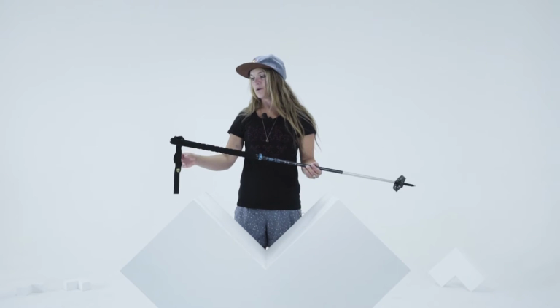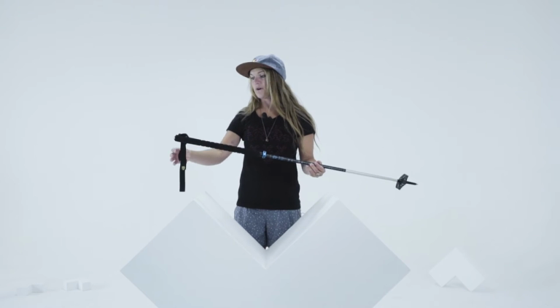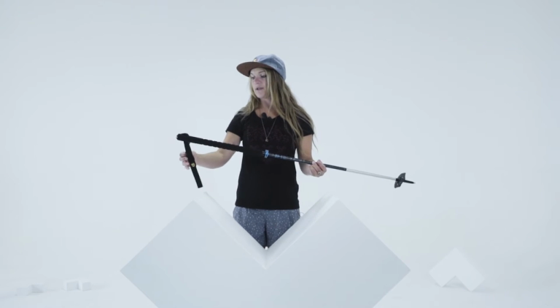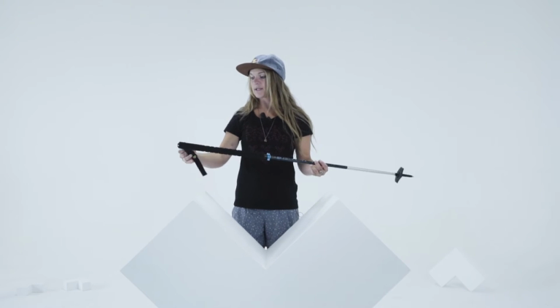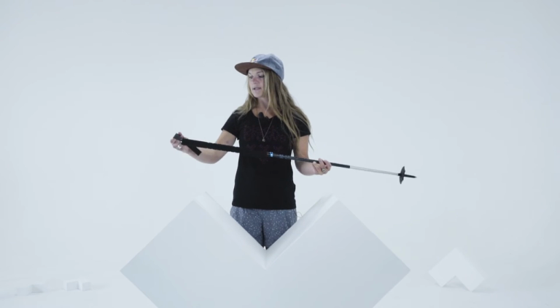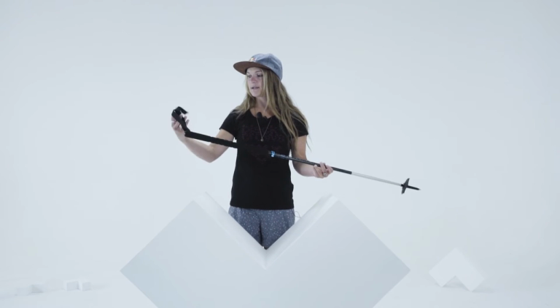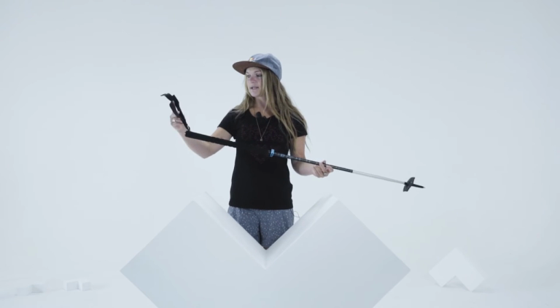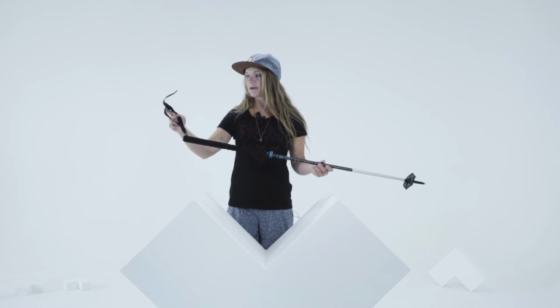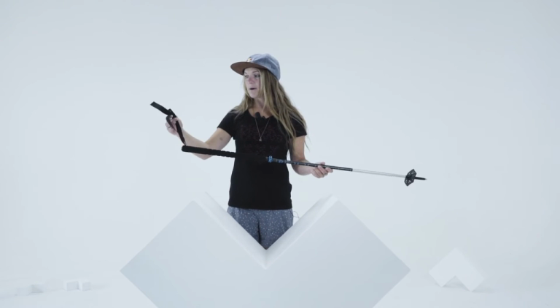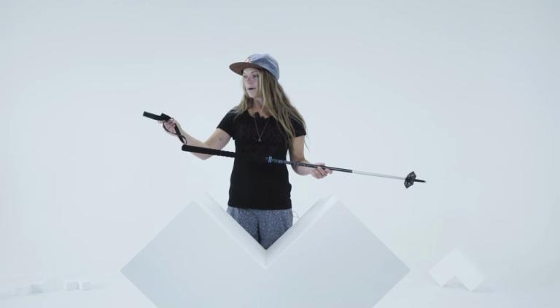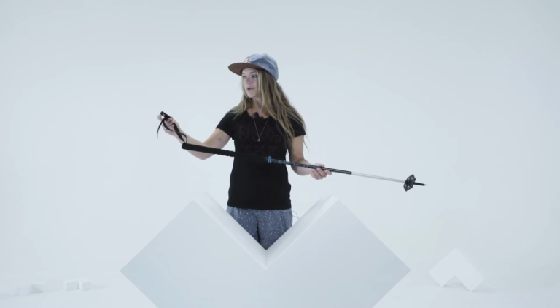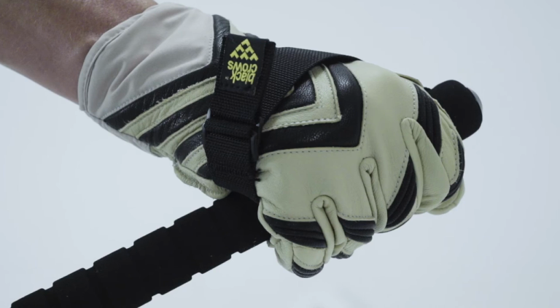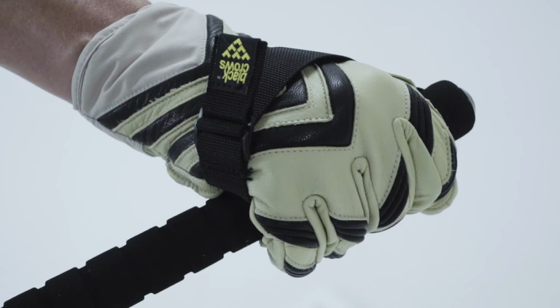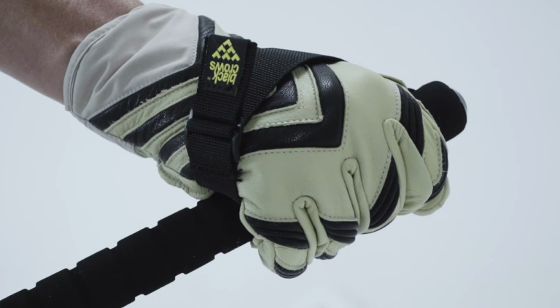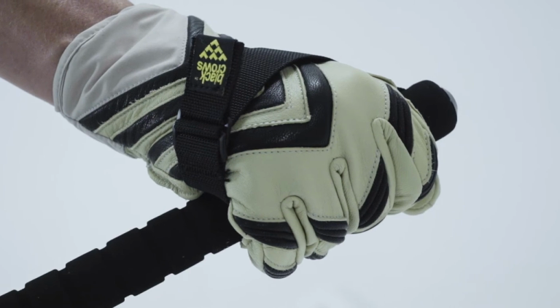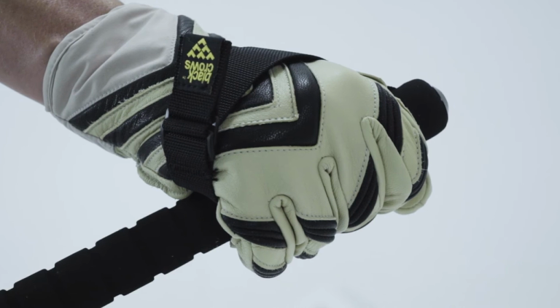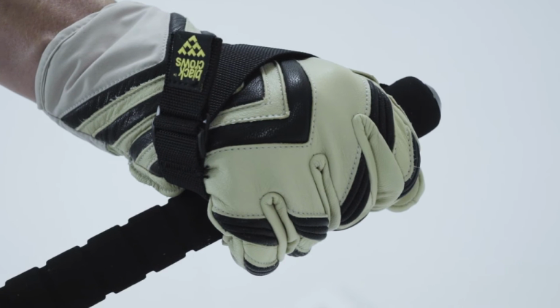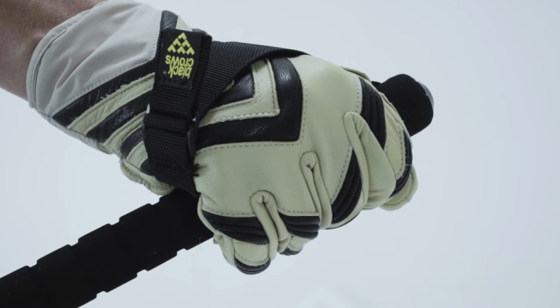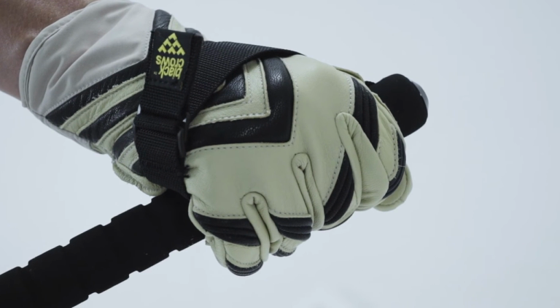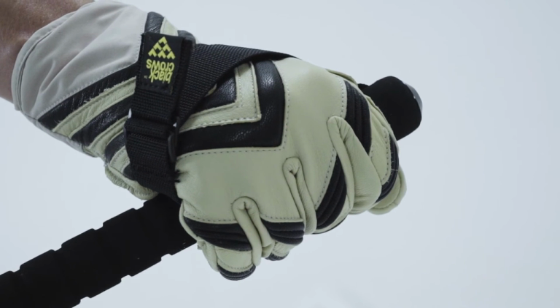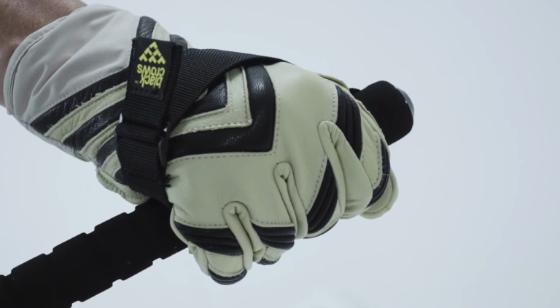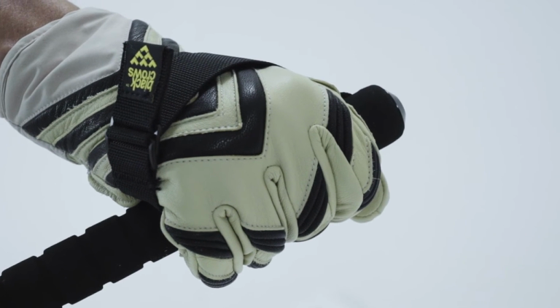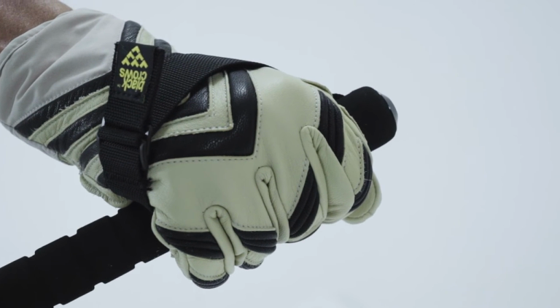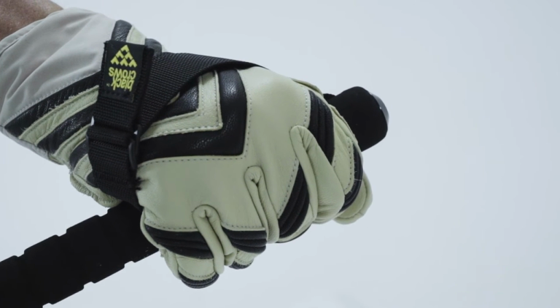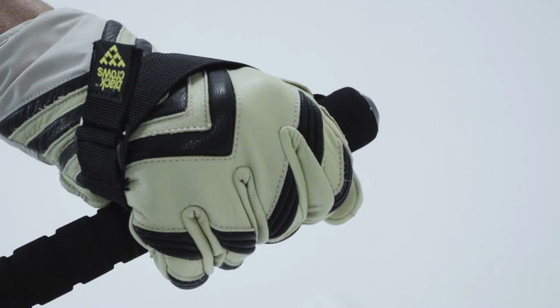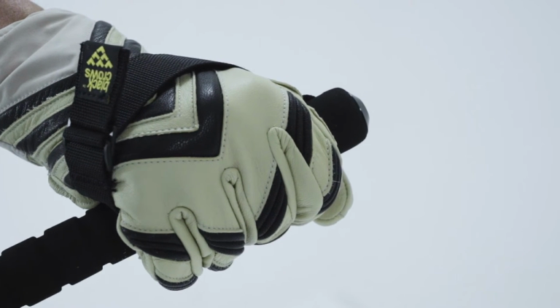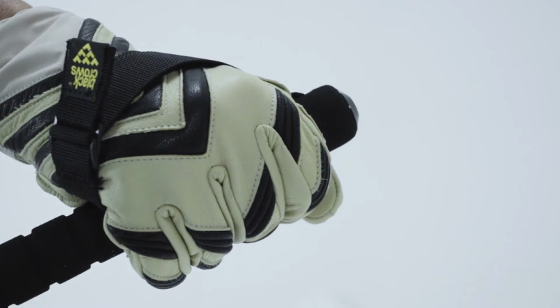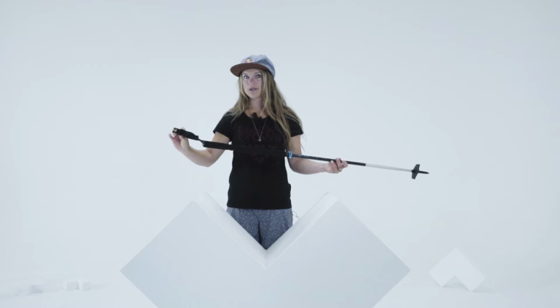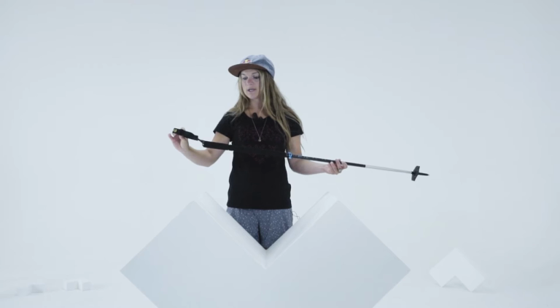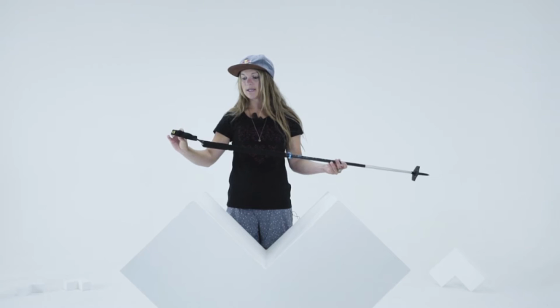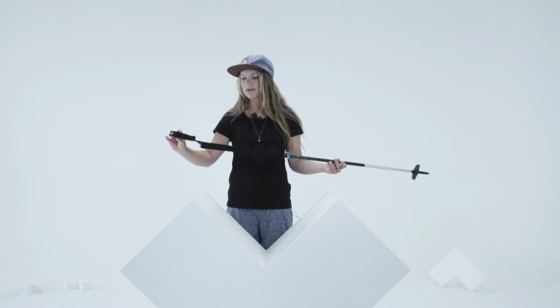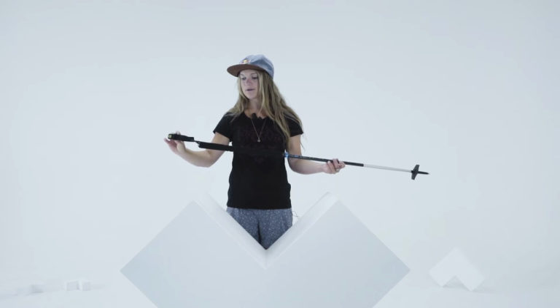We have this system up here which is new for us on the strap. It's very similar to that of a harness — really efficient and easy to use.